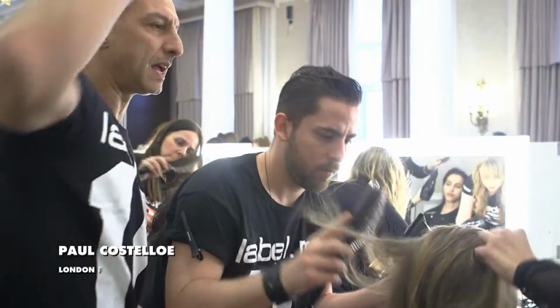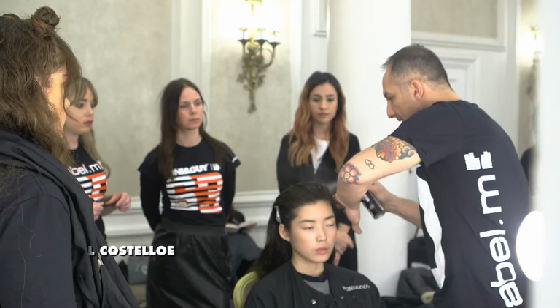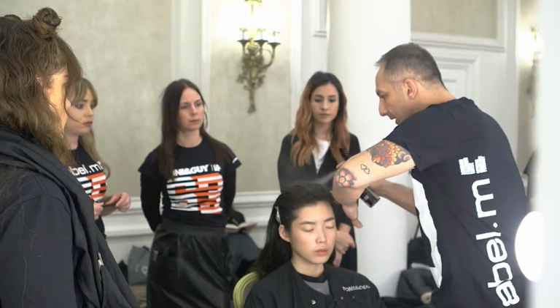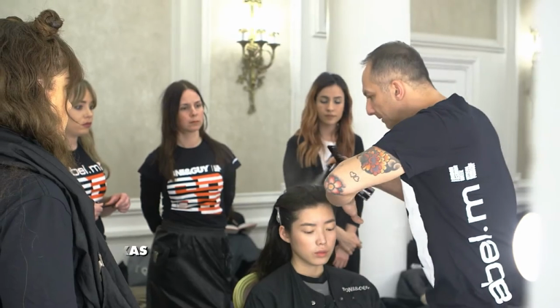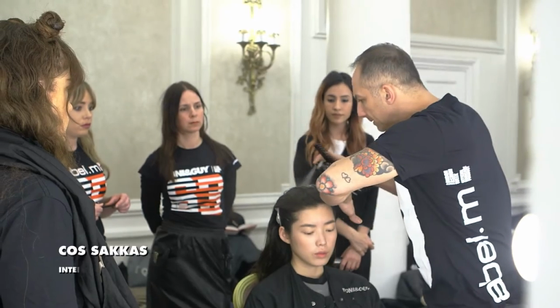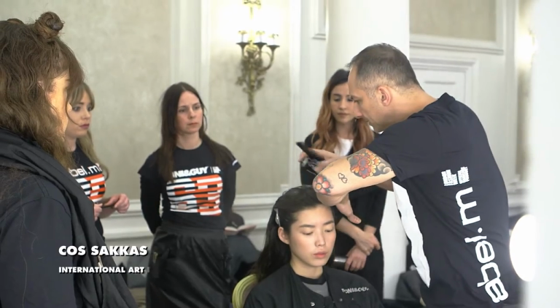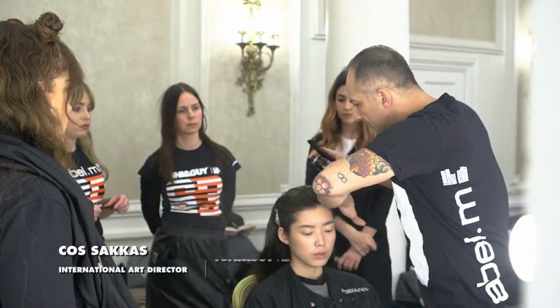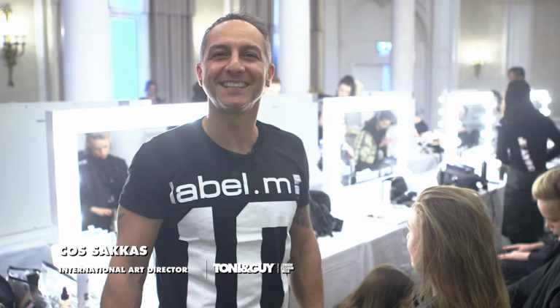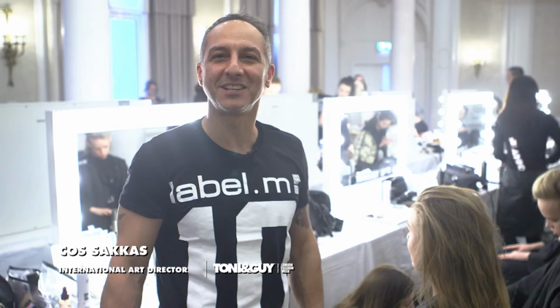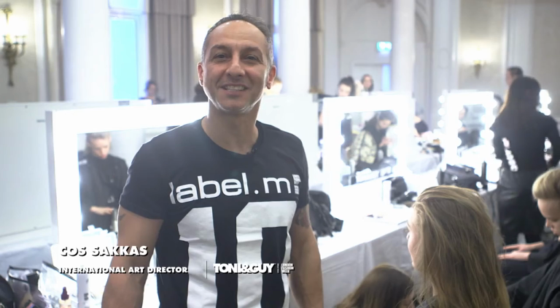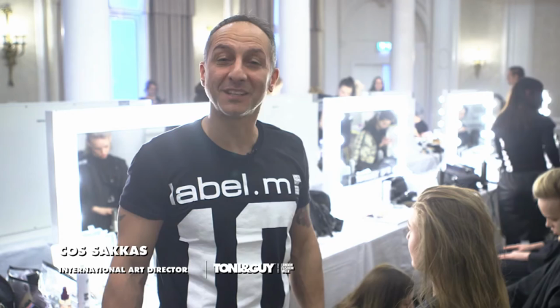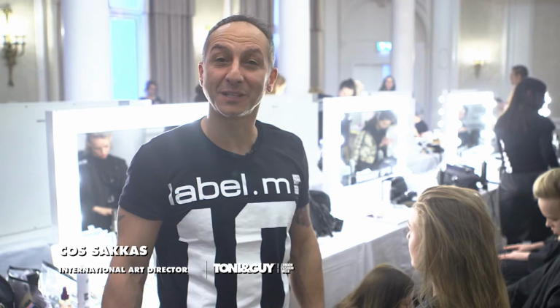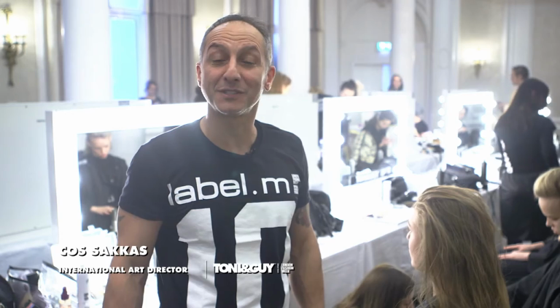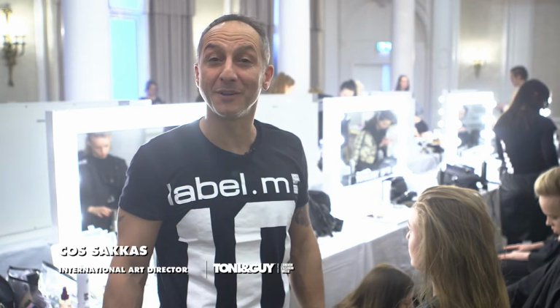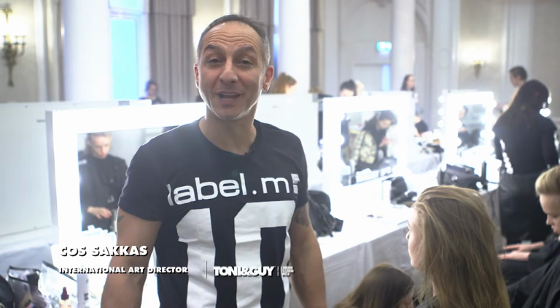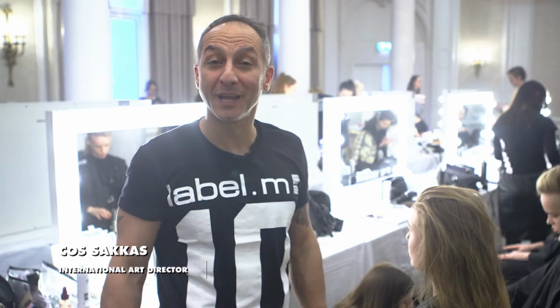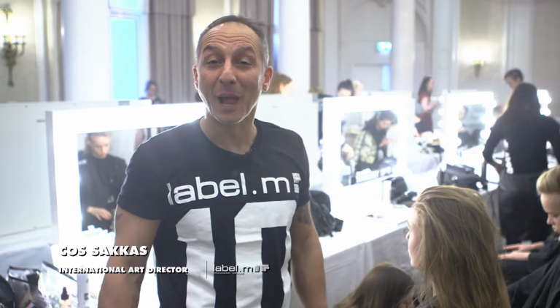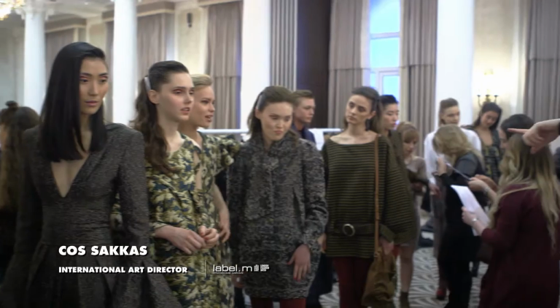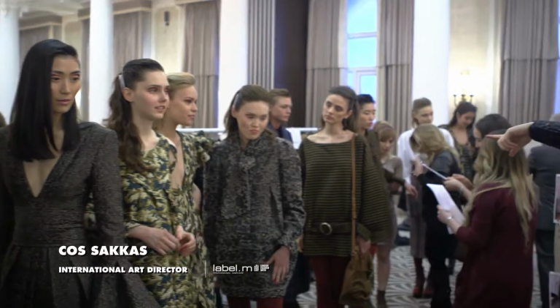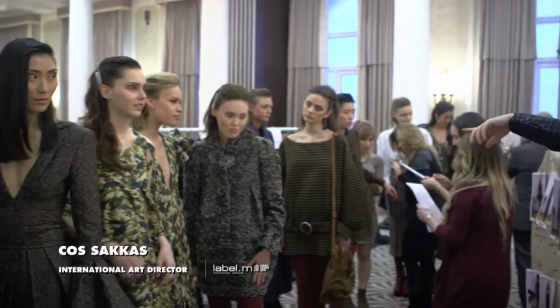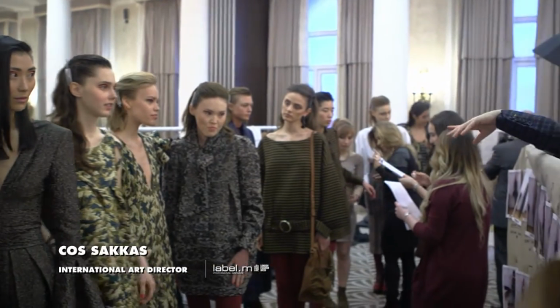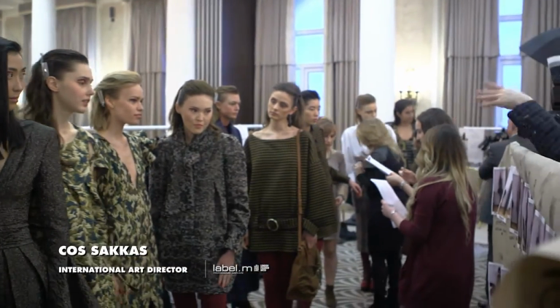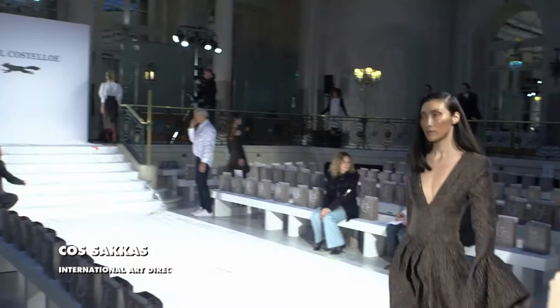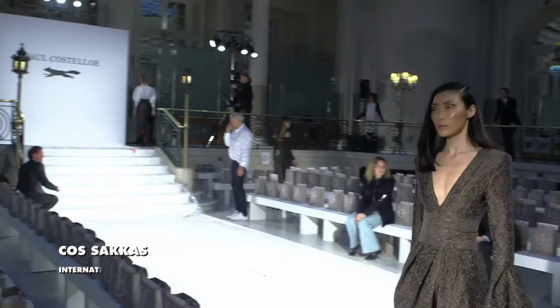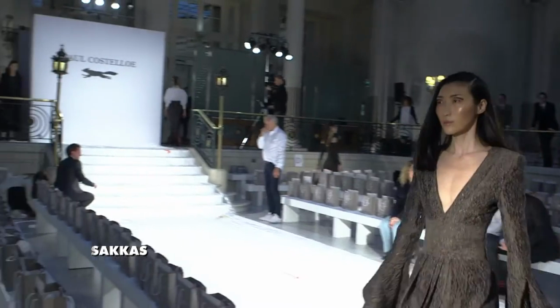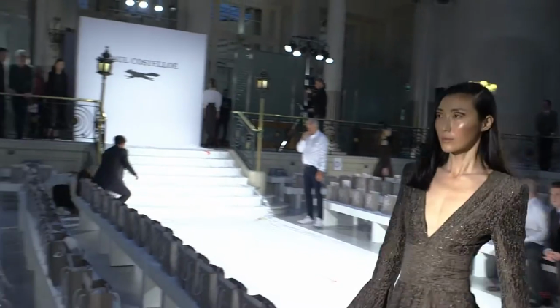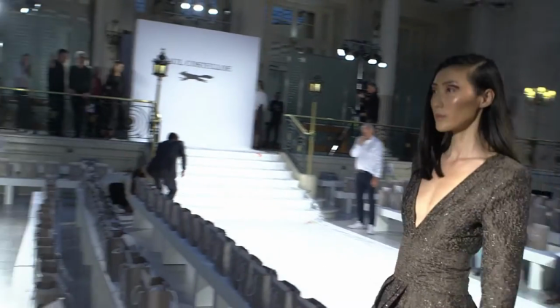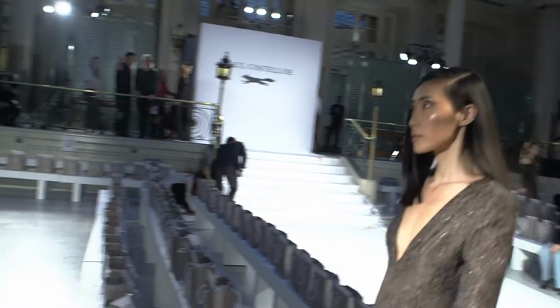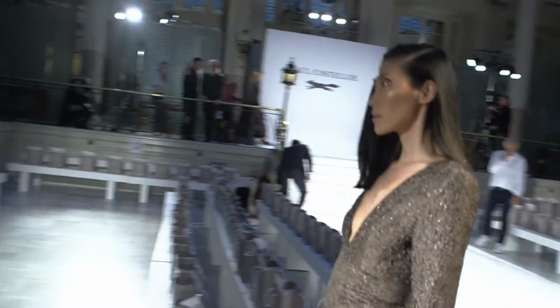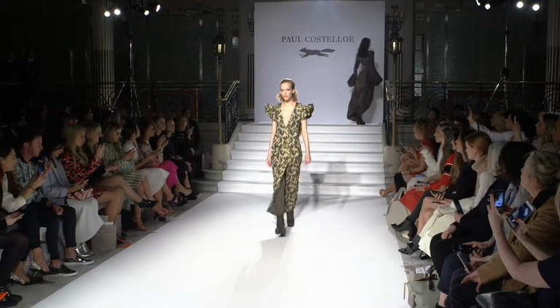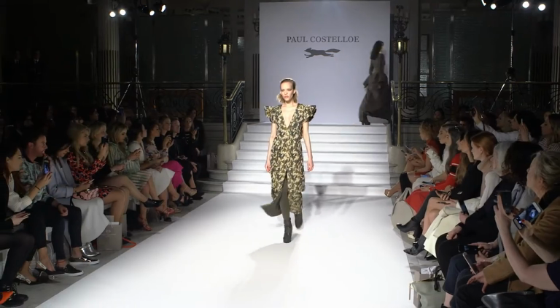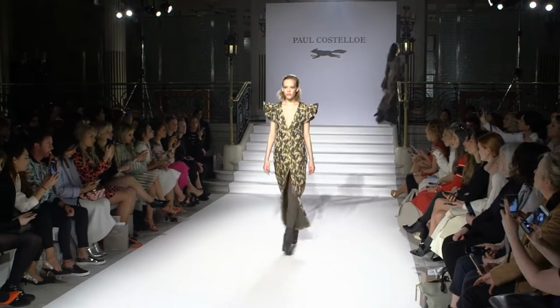My name's Cos Sakas, International Artistic Director for Tony and Guy, and we're backstage at Paul Costello for Autumn Winter 17.